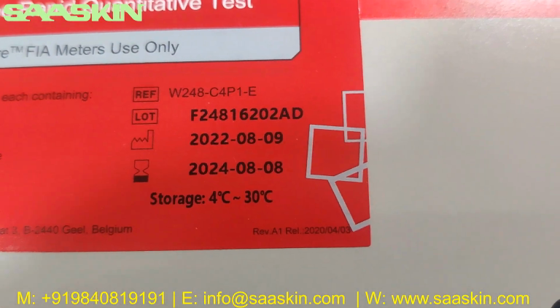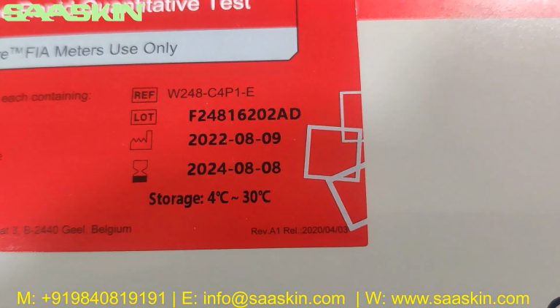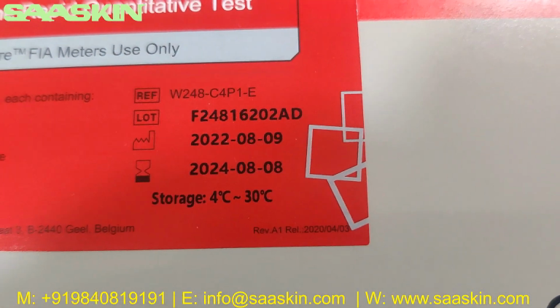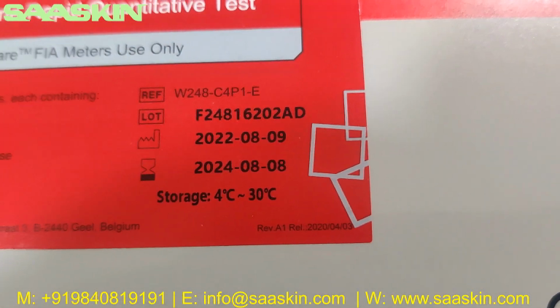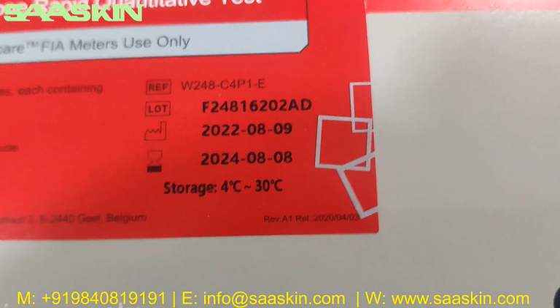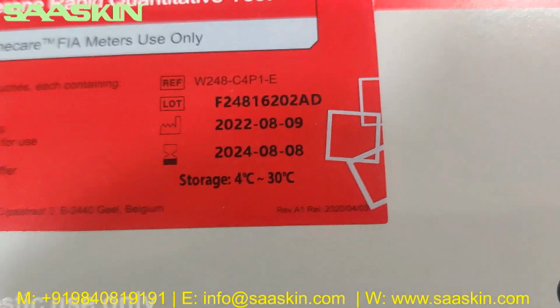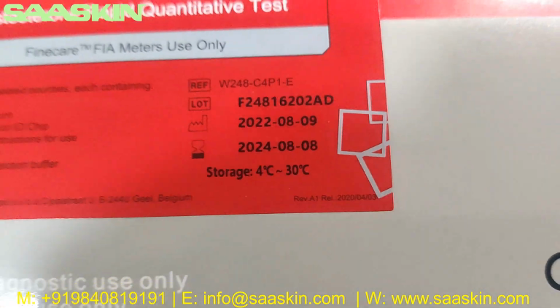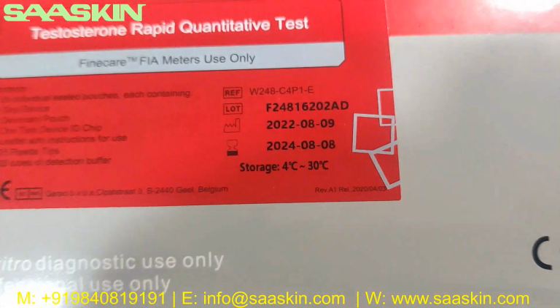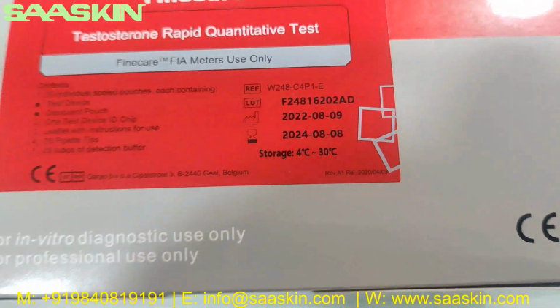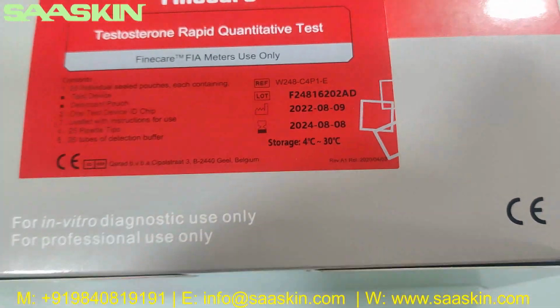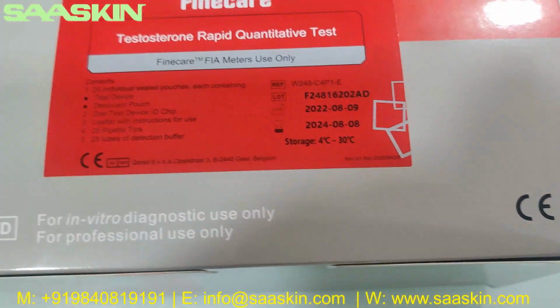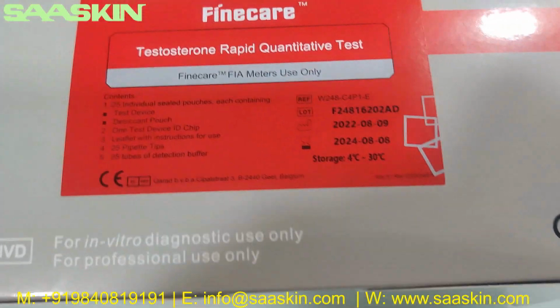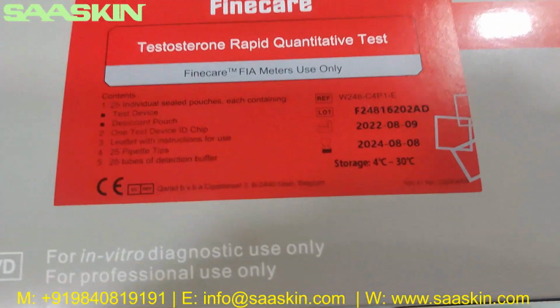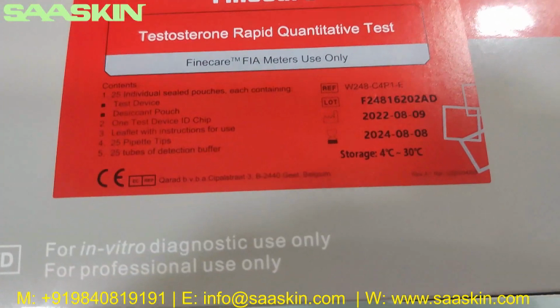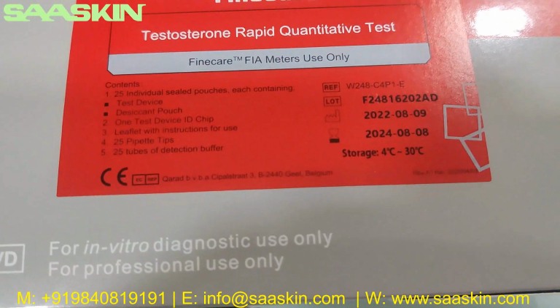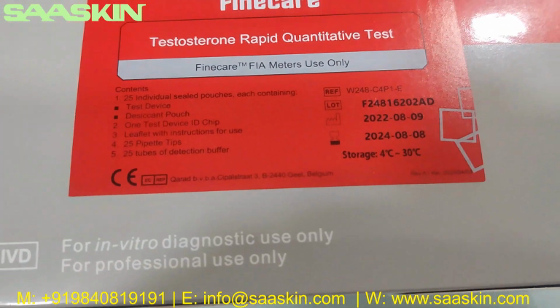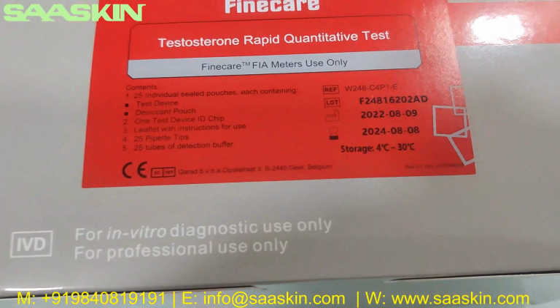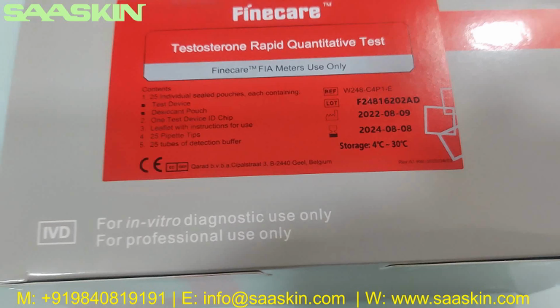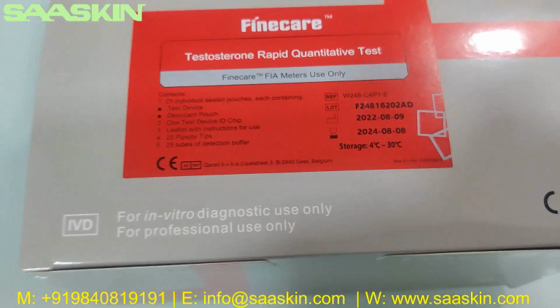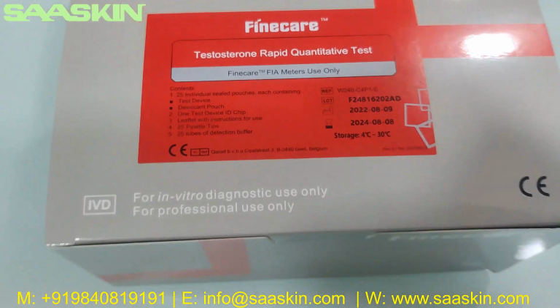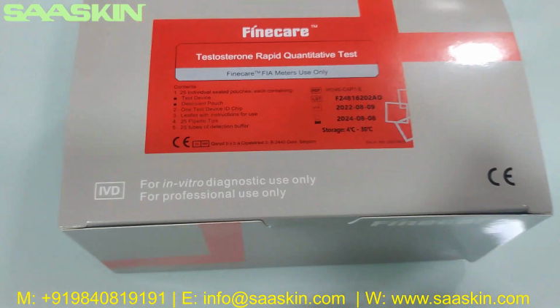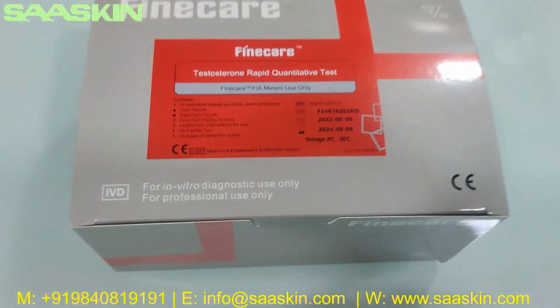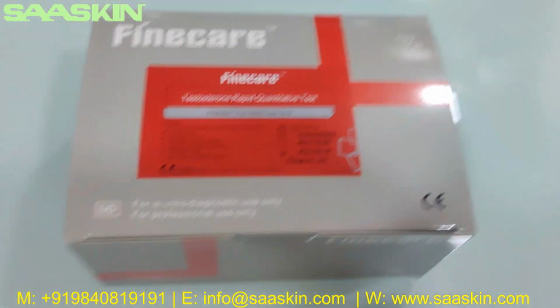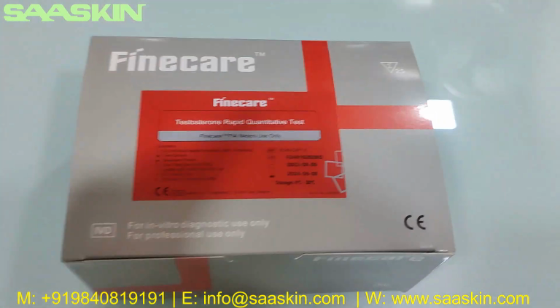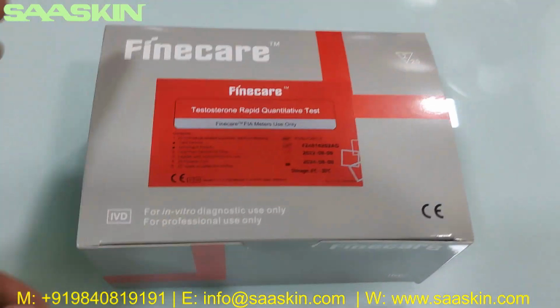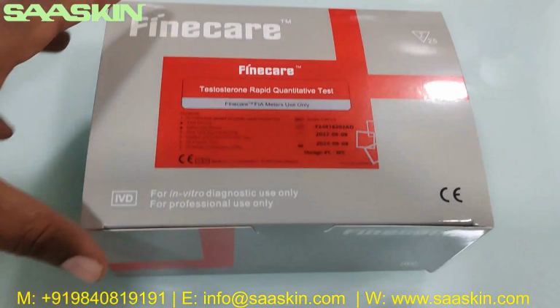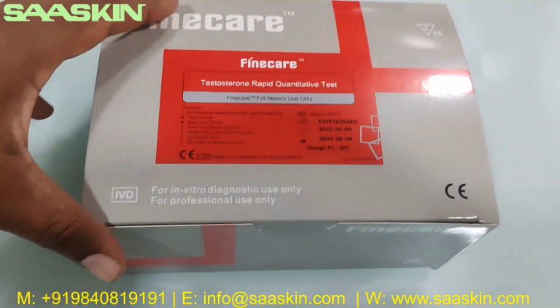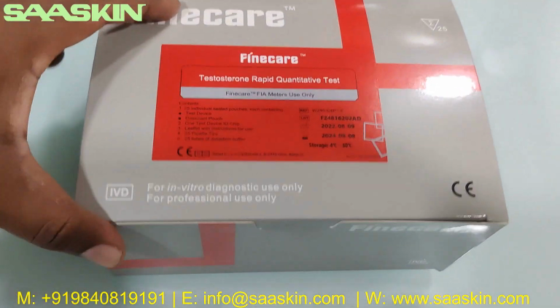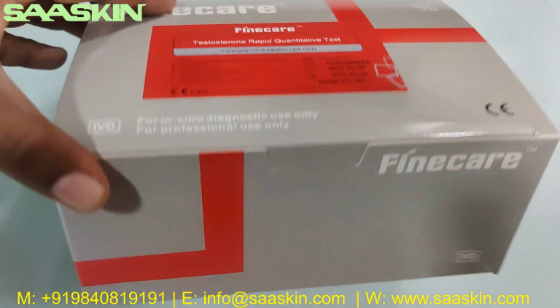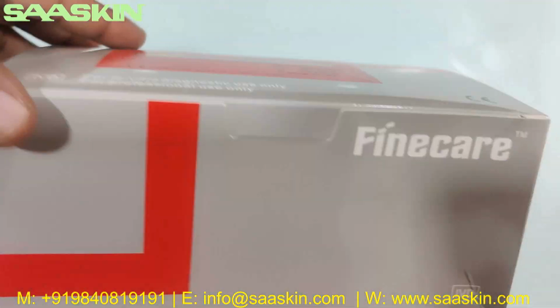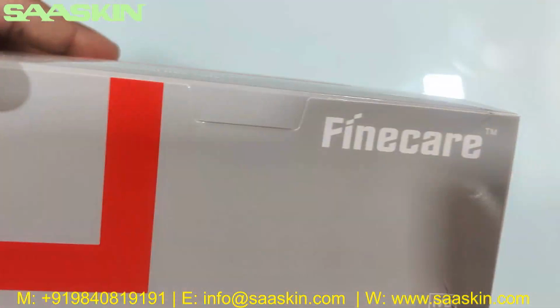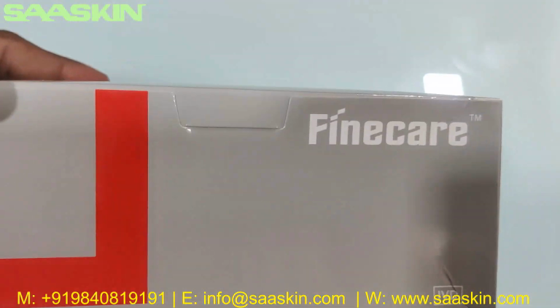This has a 2 years of expiry. It is a CE certified product. I will show you around the box.